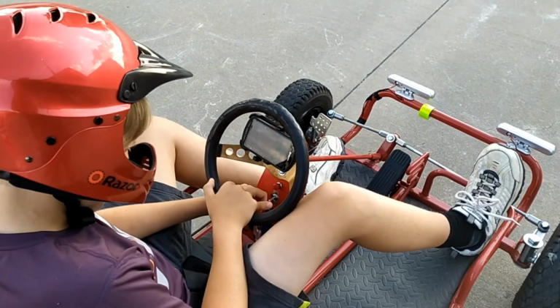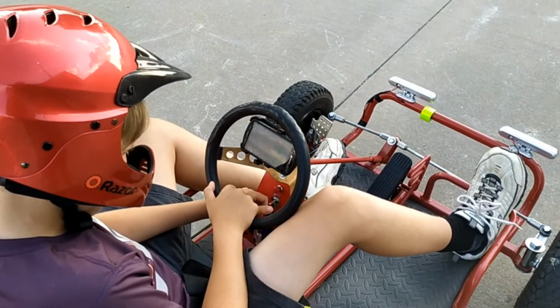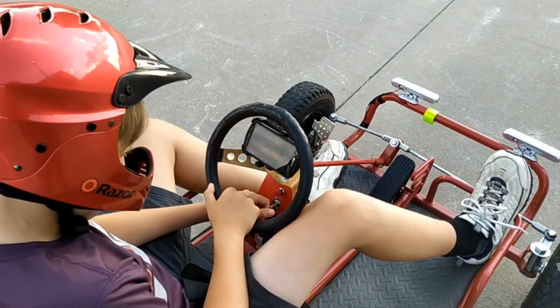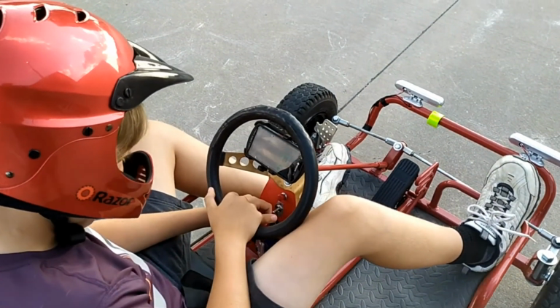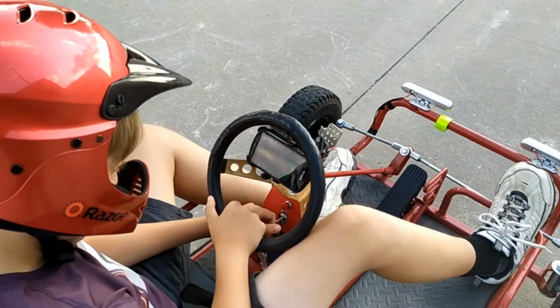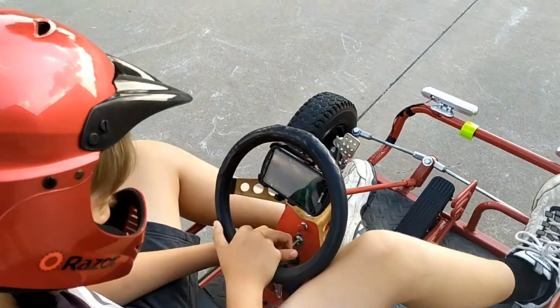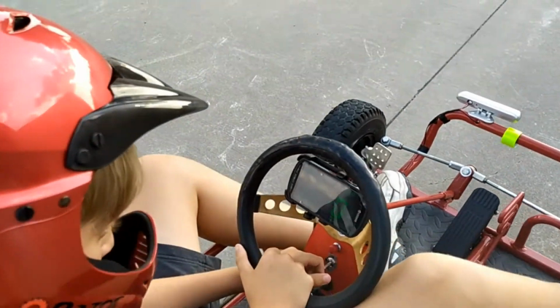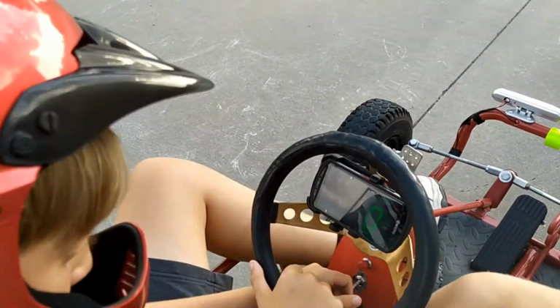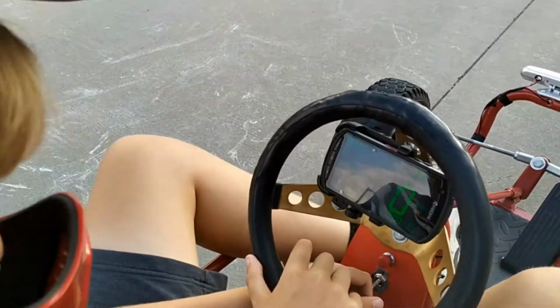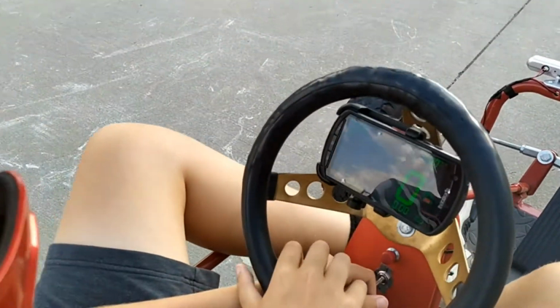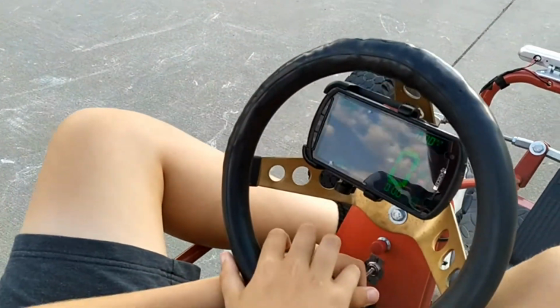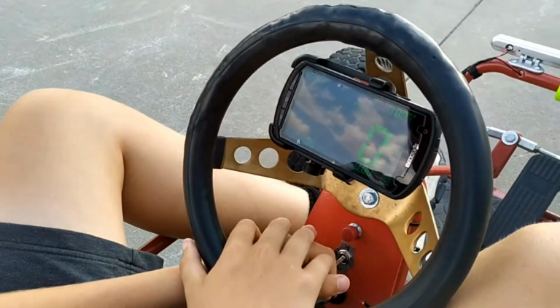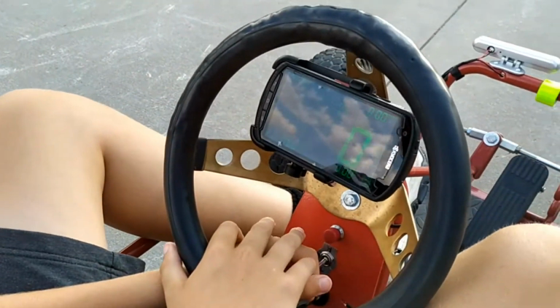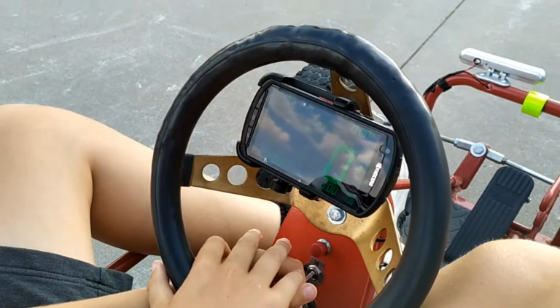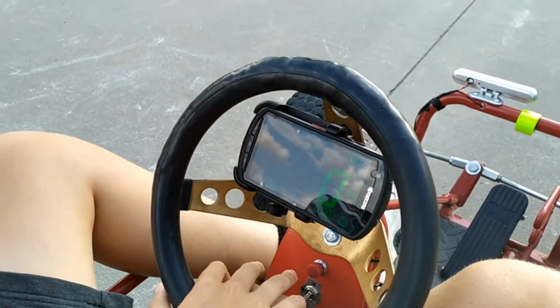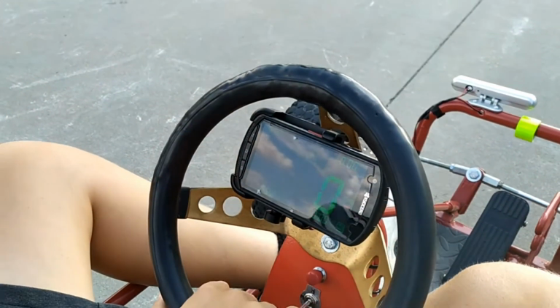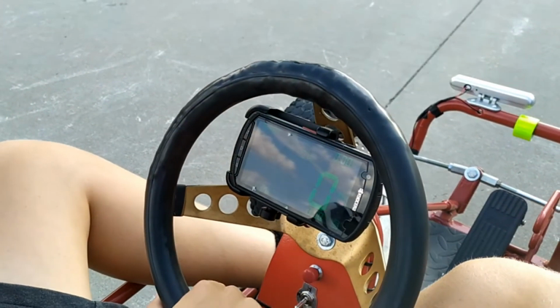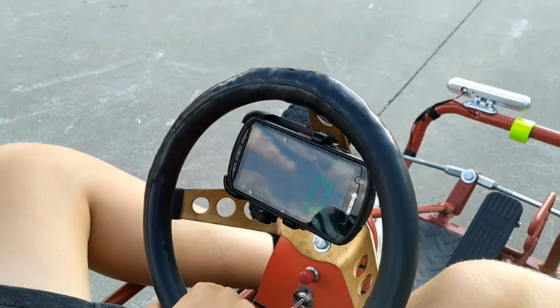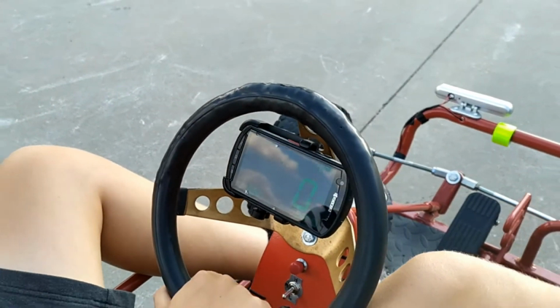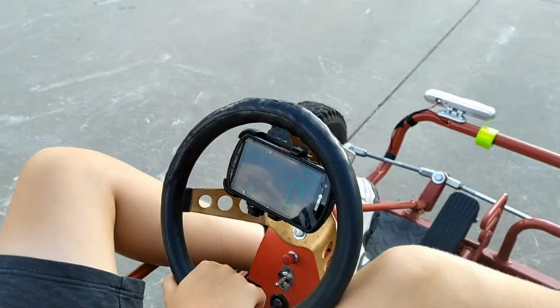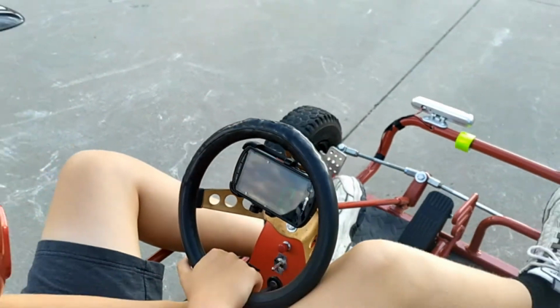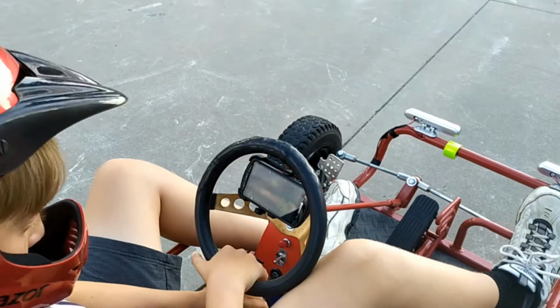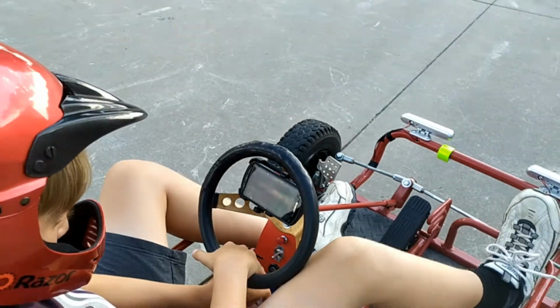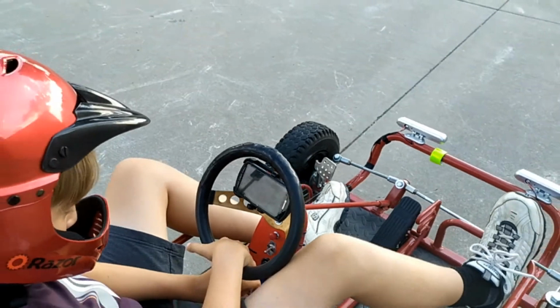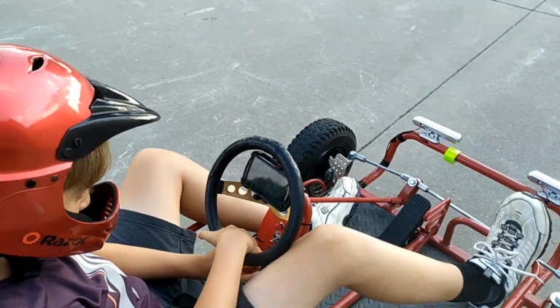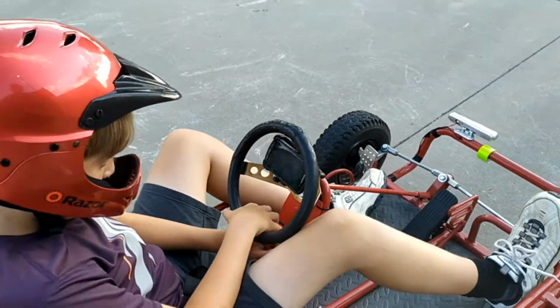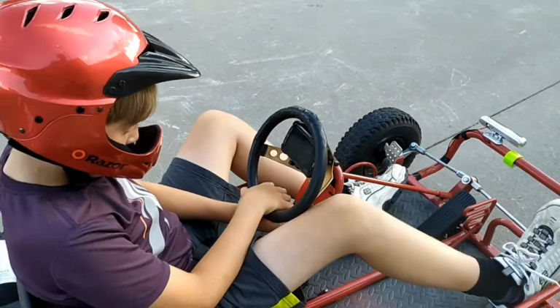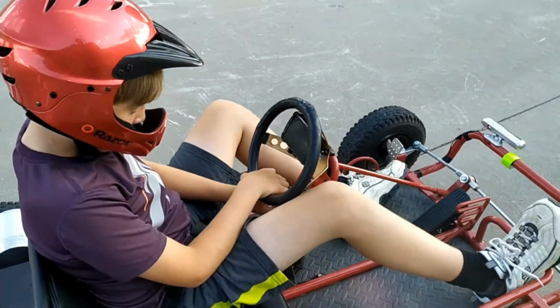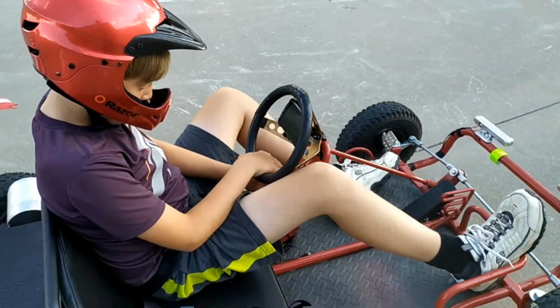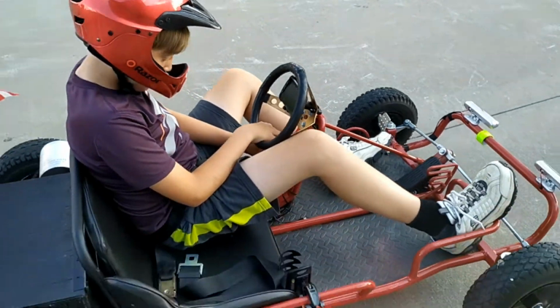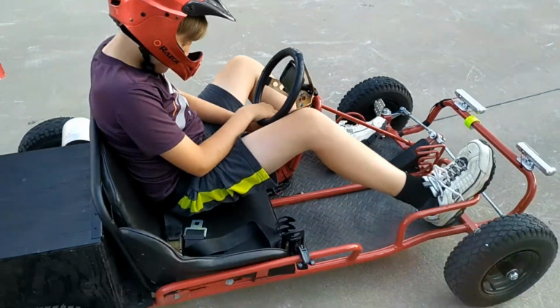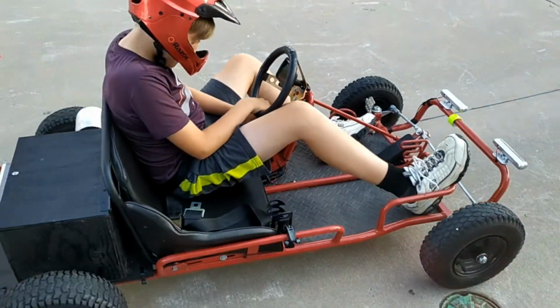Okay, so we've reset our counter and we're going to do a lap in low and go for it.